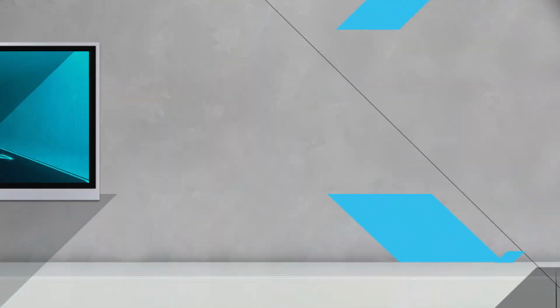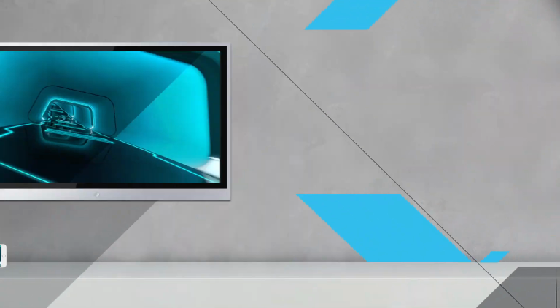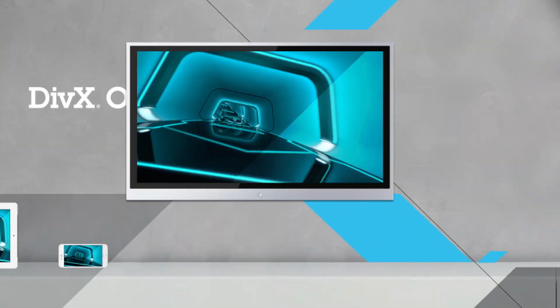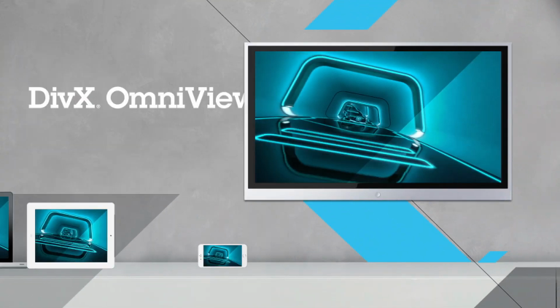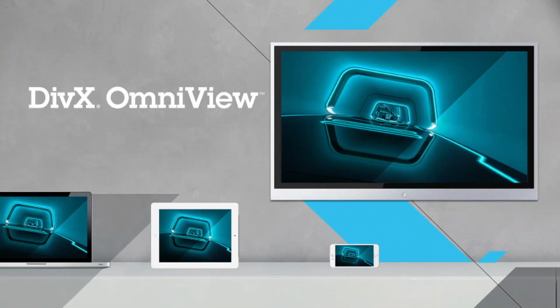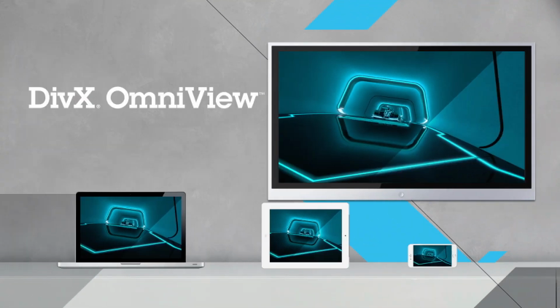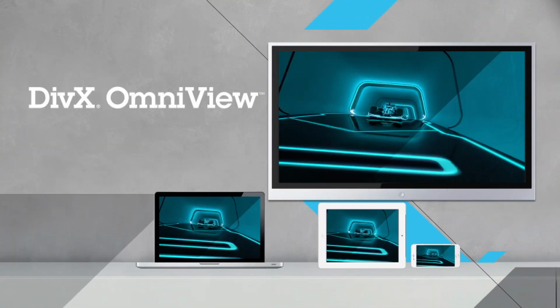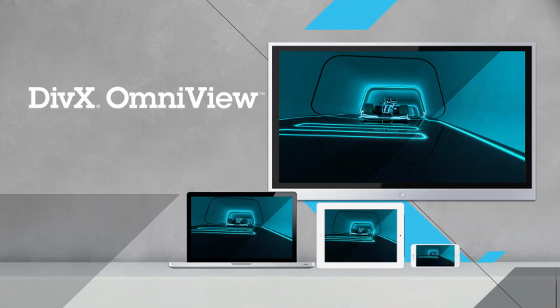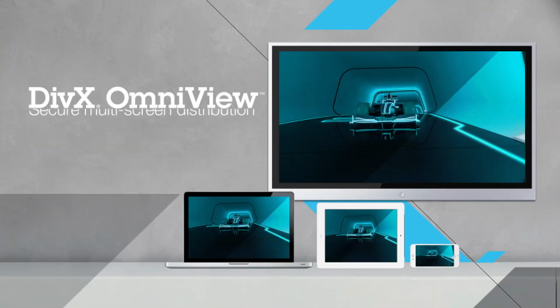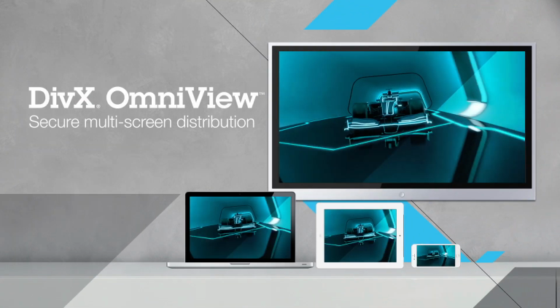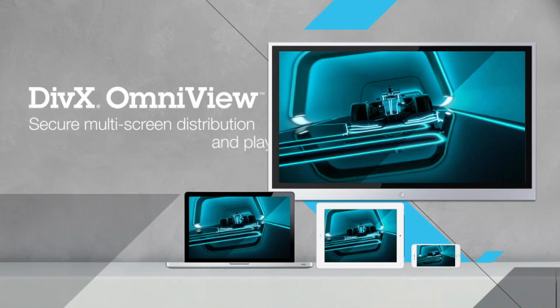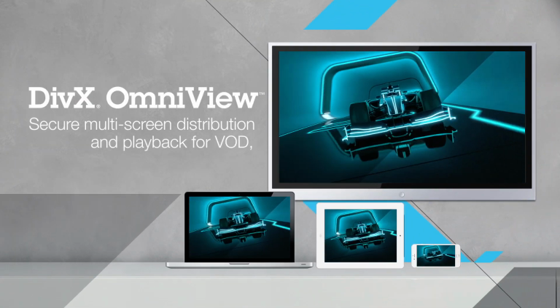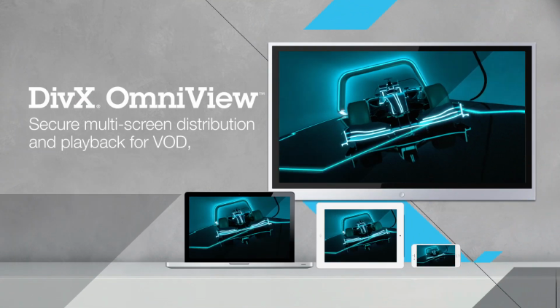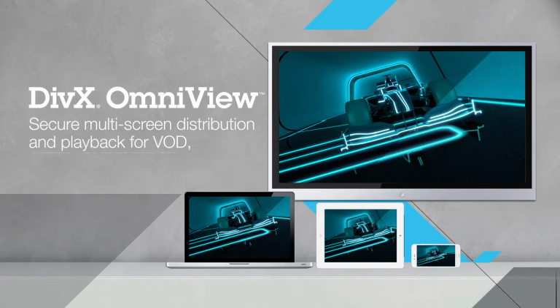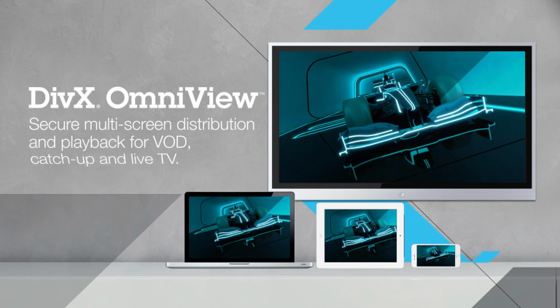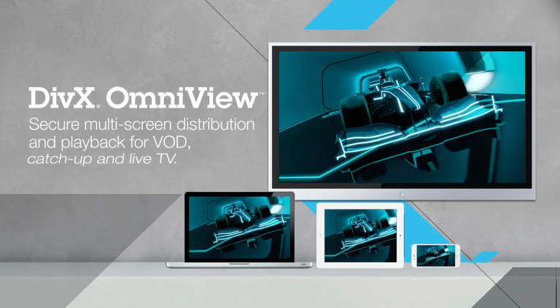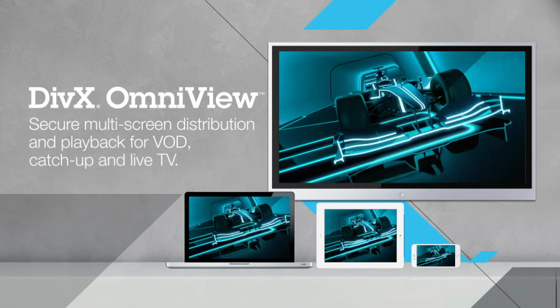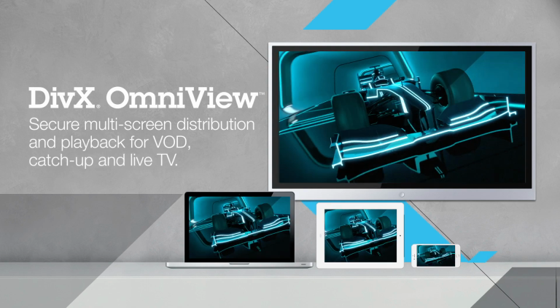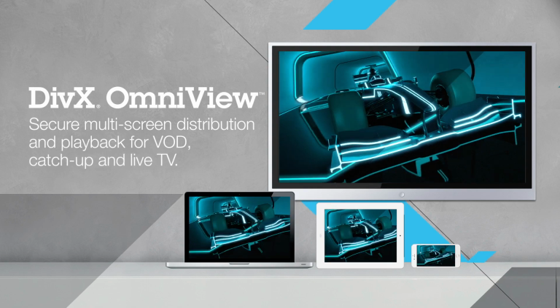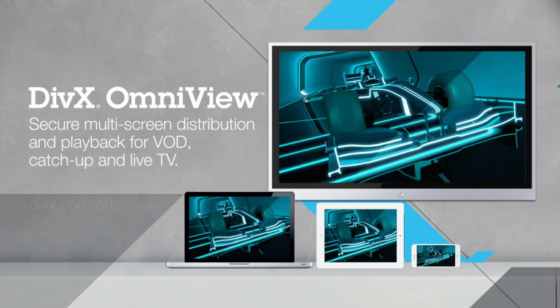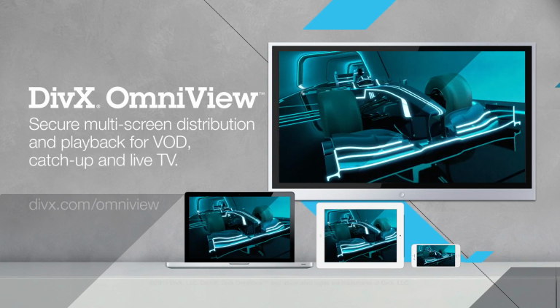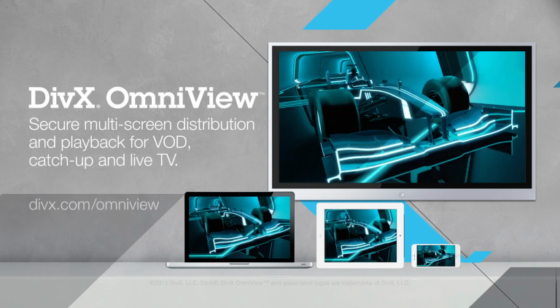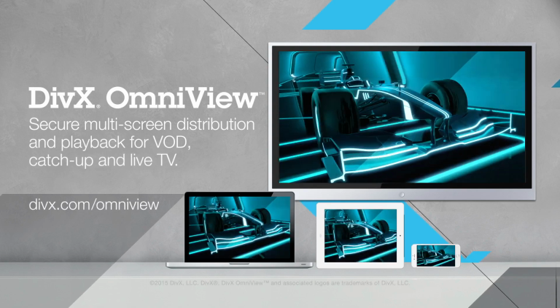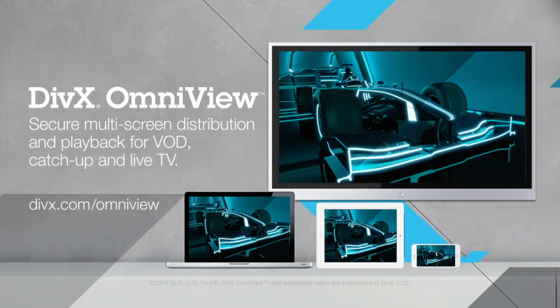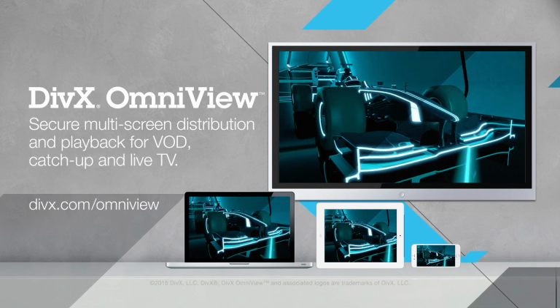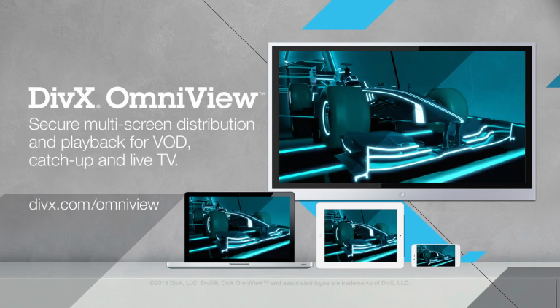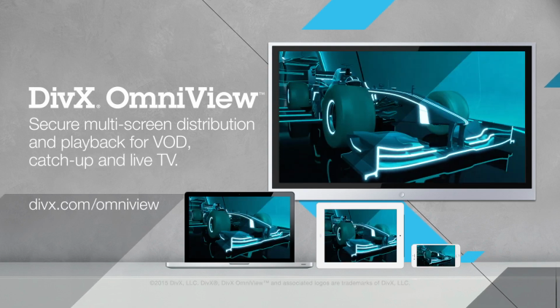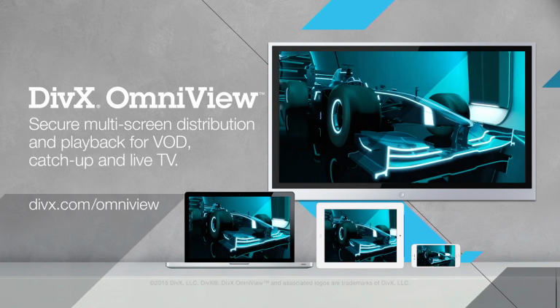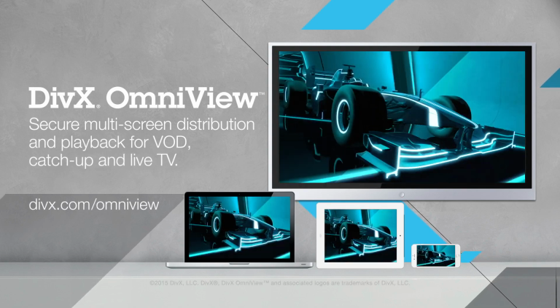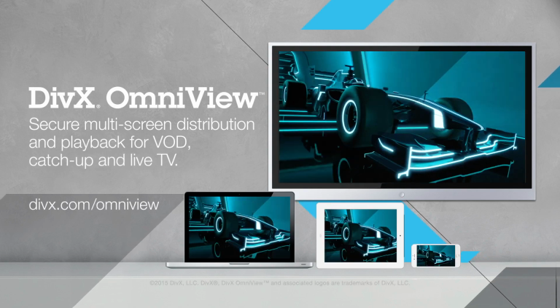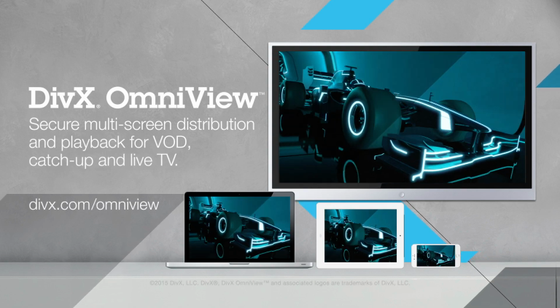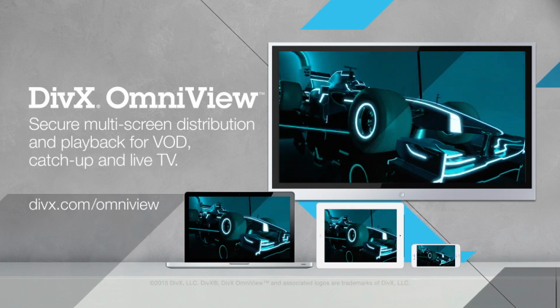DivX OmniView — secure multi-screen distribution and playback for VOD, catch-up, and live TV.